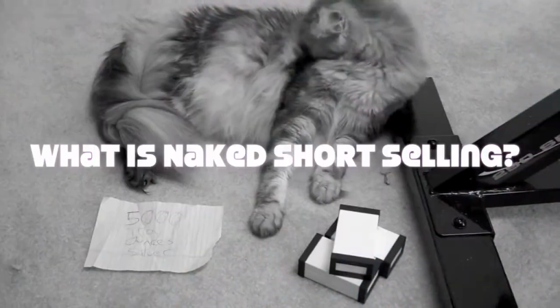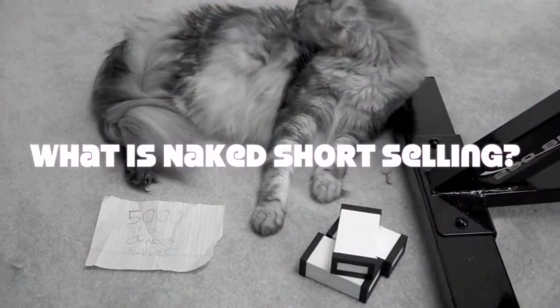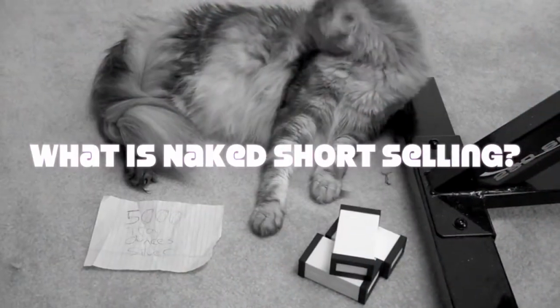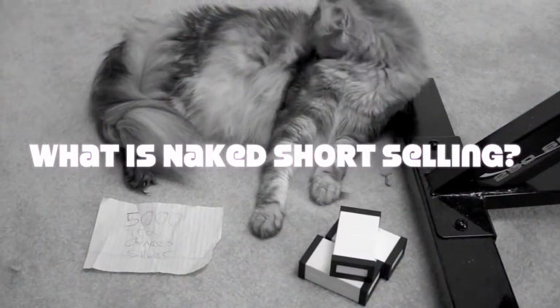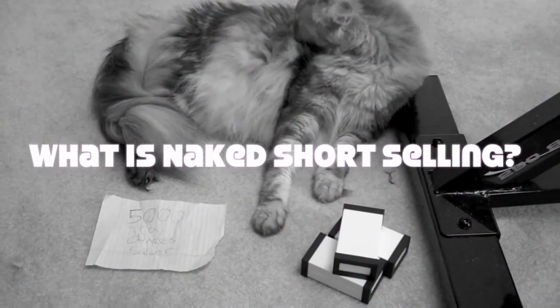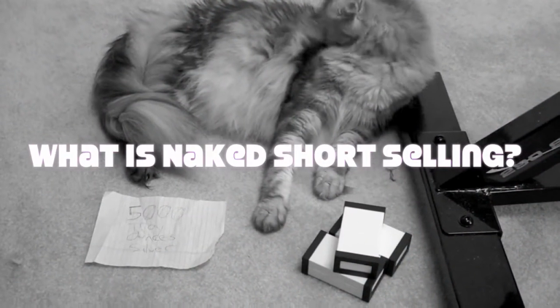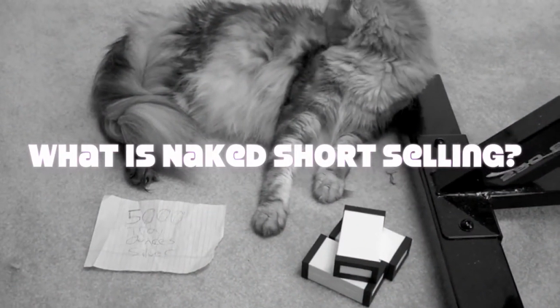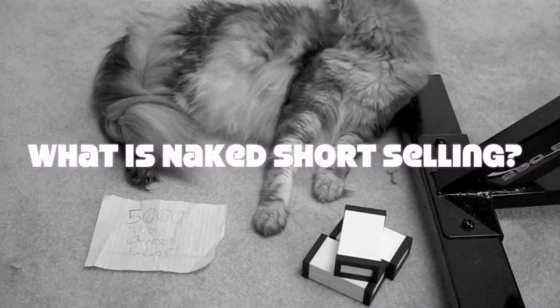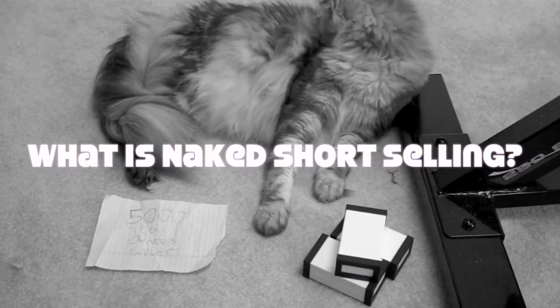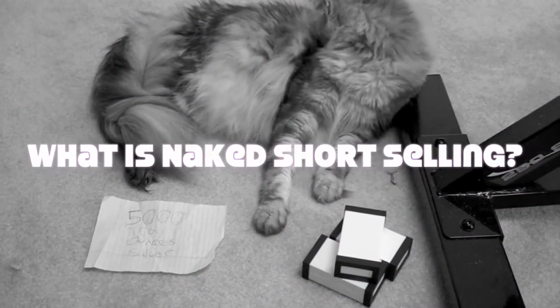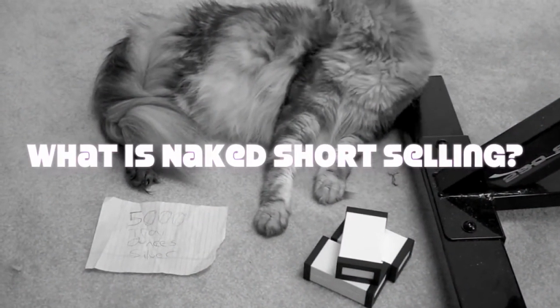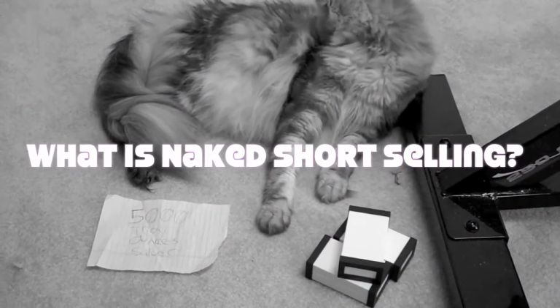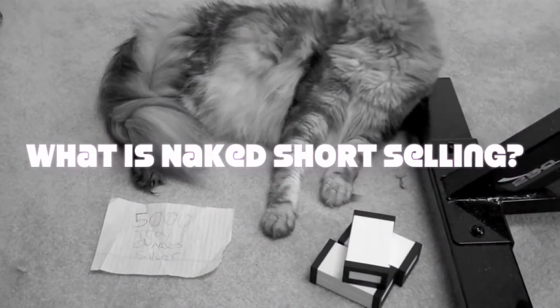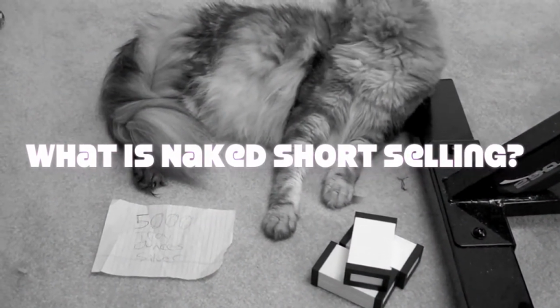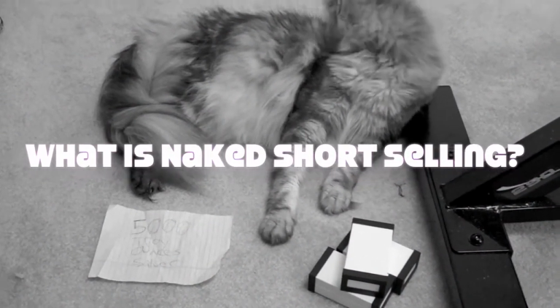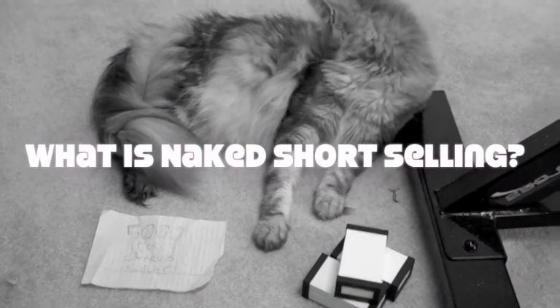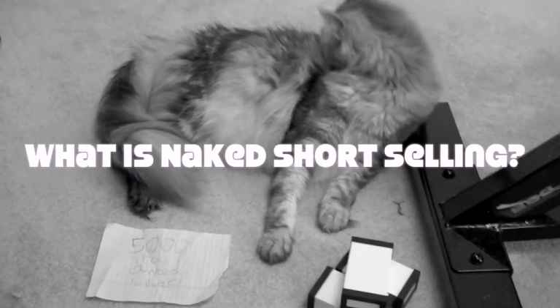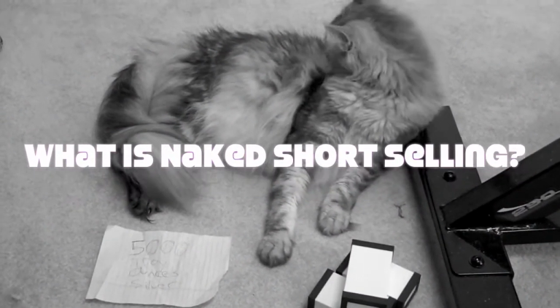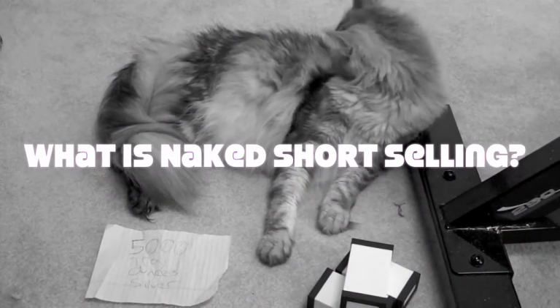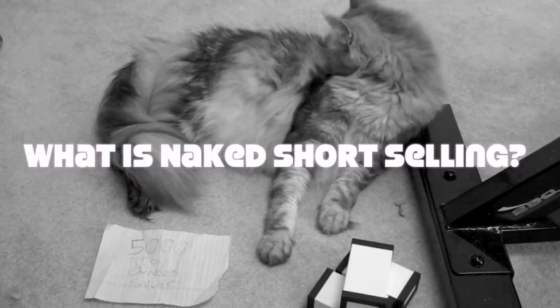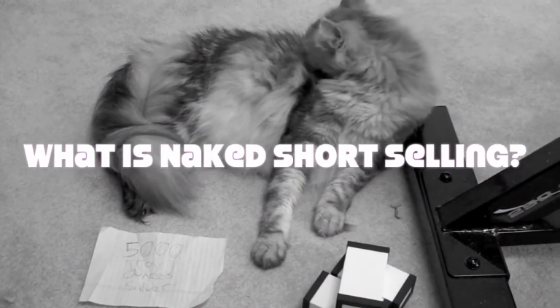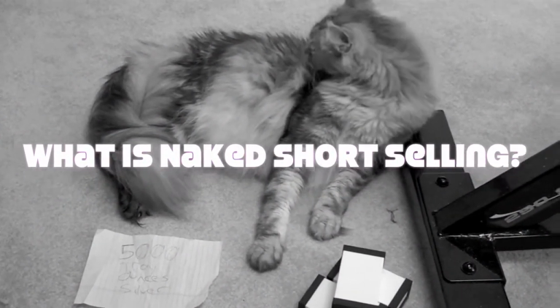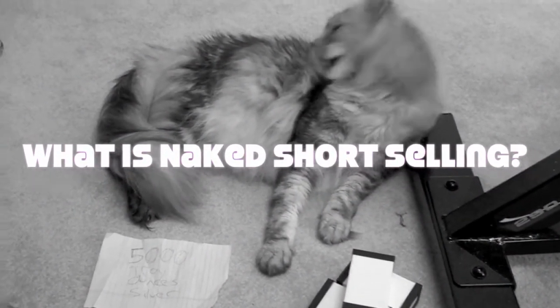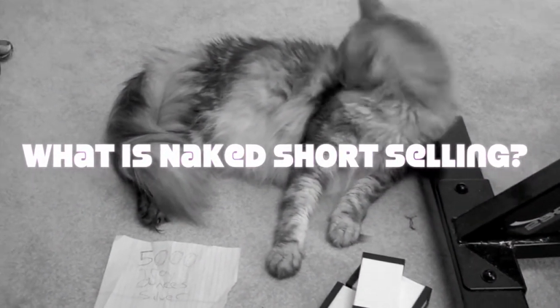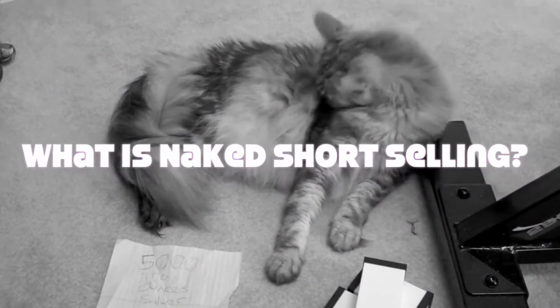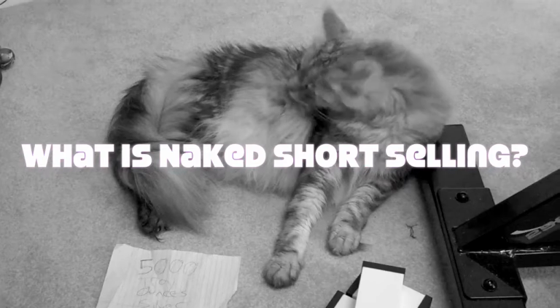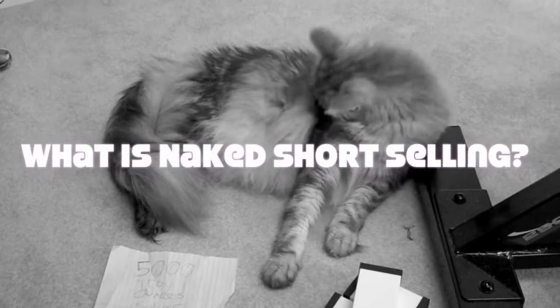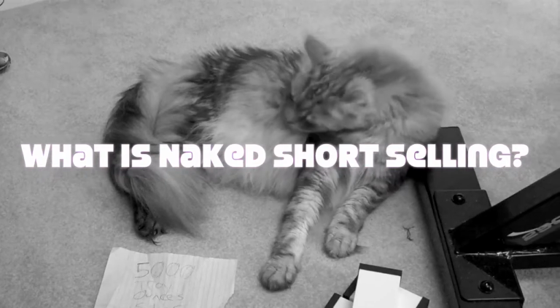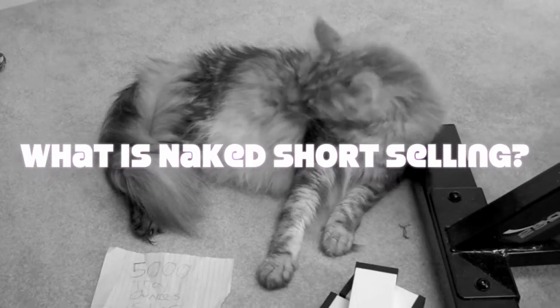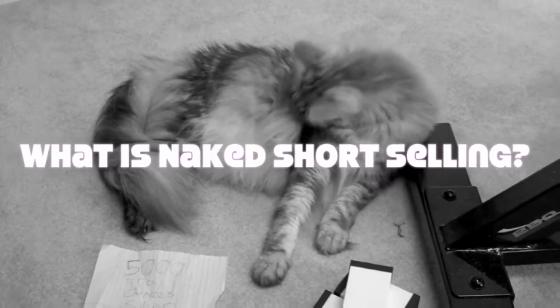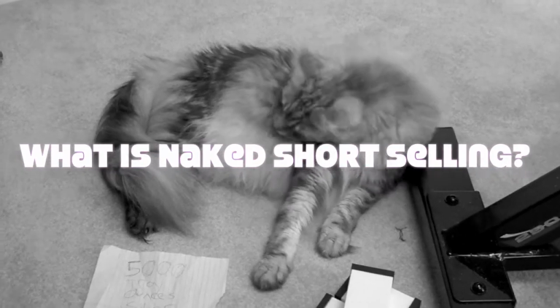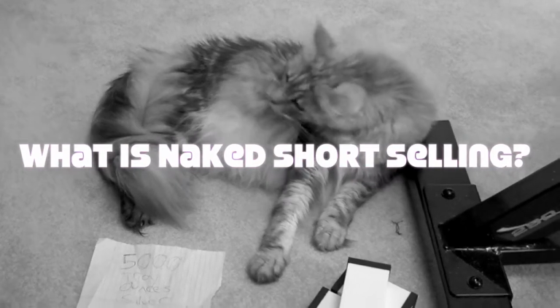Hello YouTube. Hello Internet. It's IREXGuy here. I wanted to take a few moments to explain Naked Short Selling.